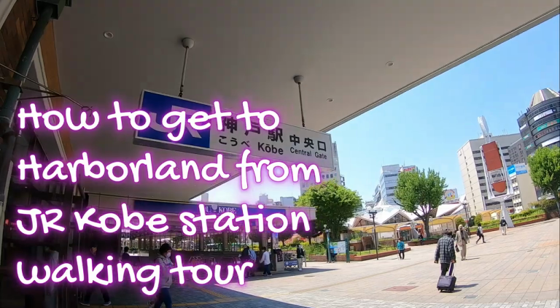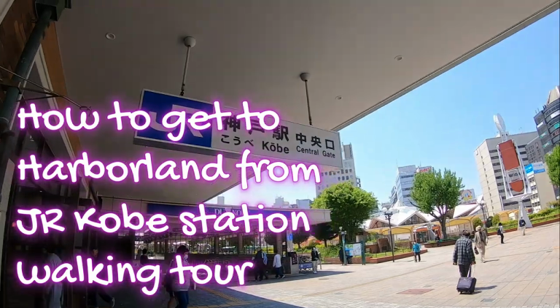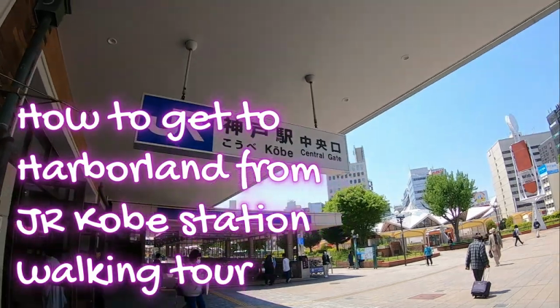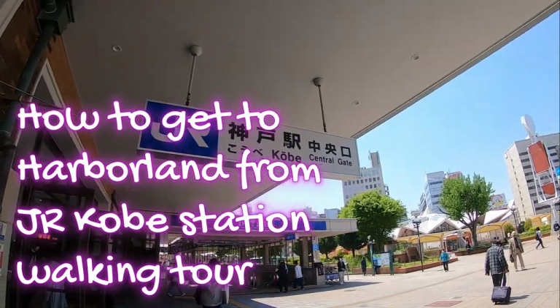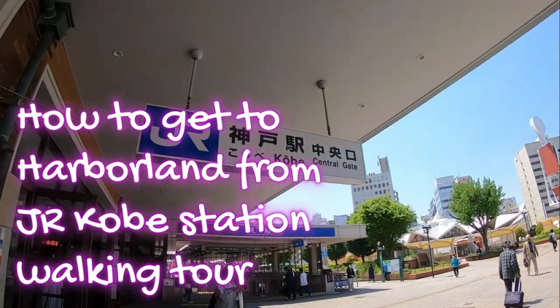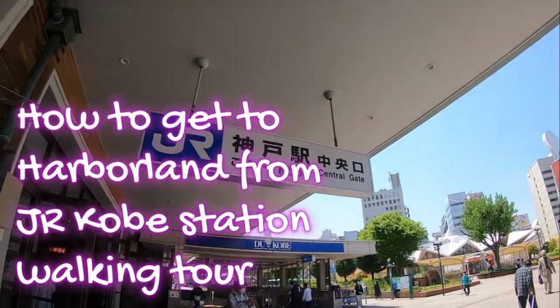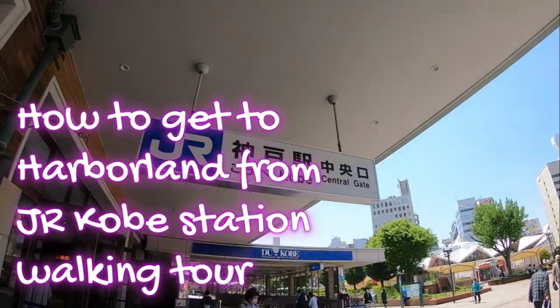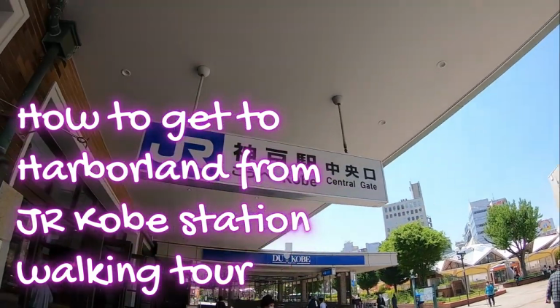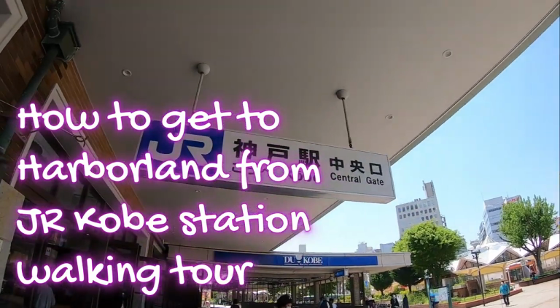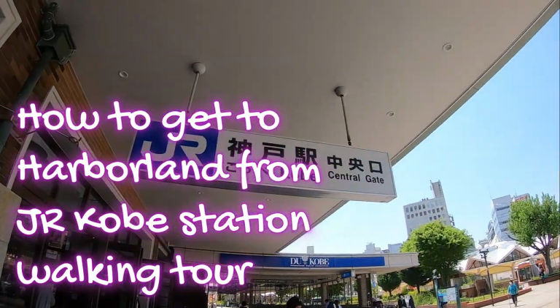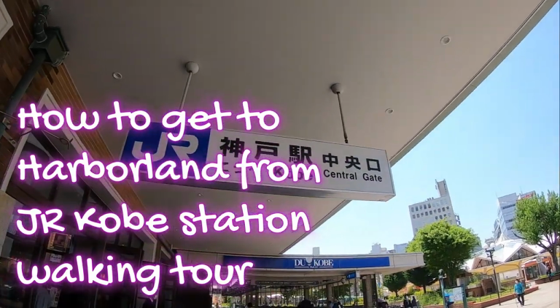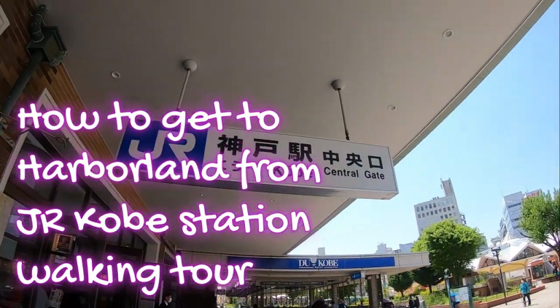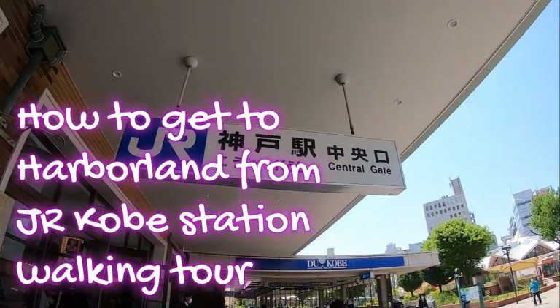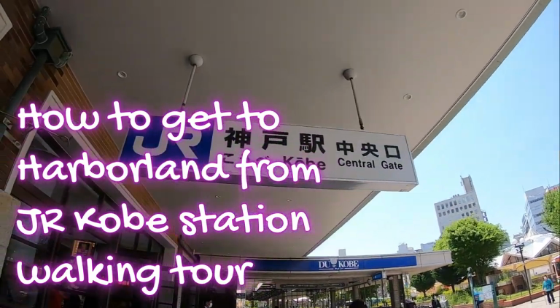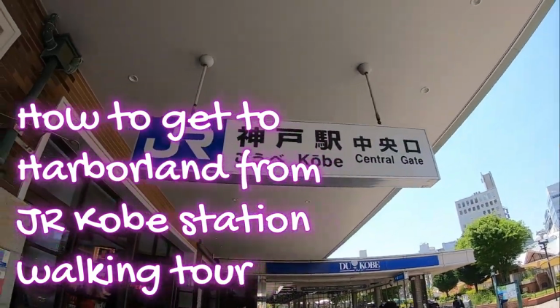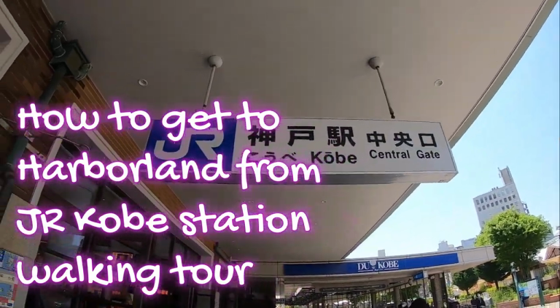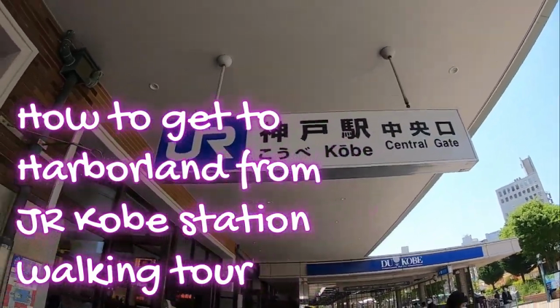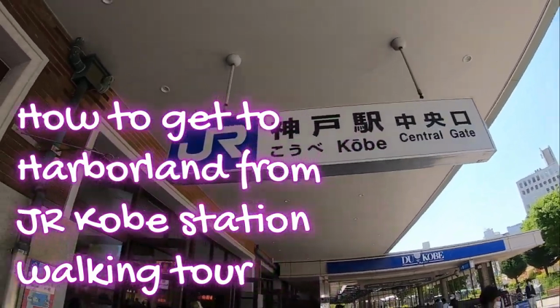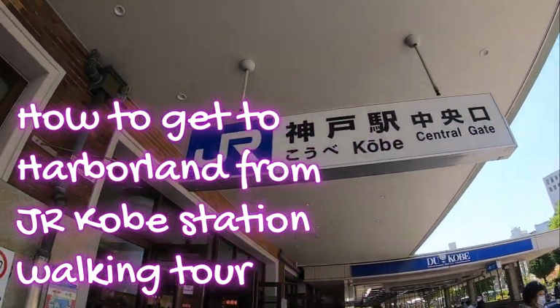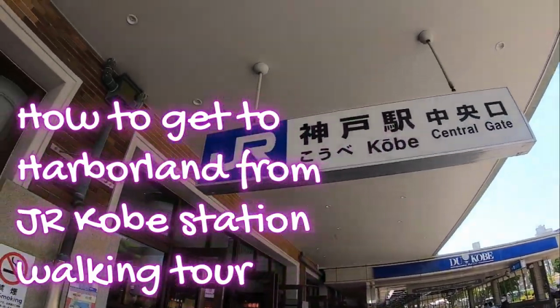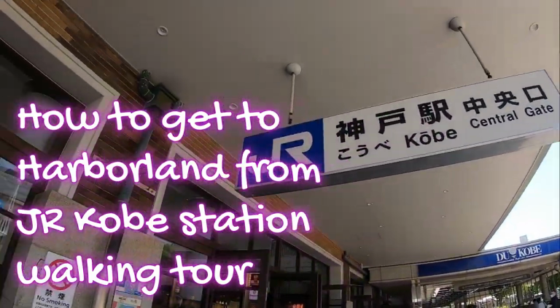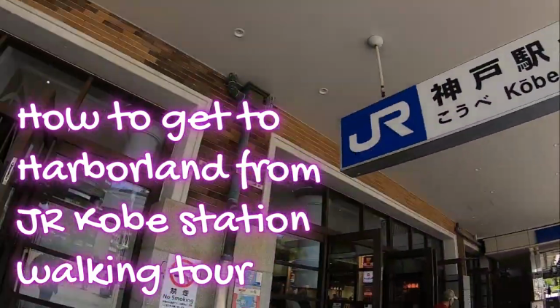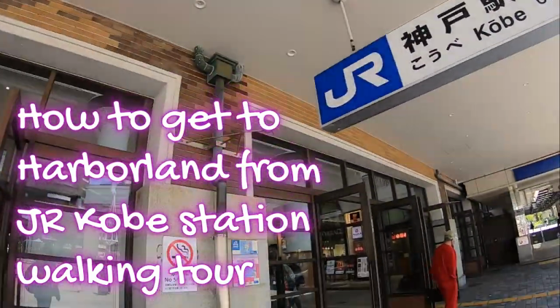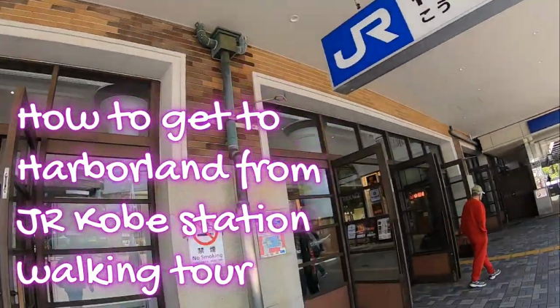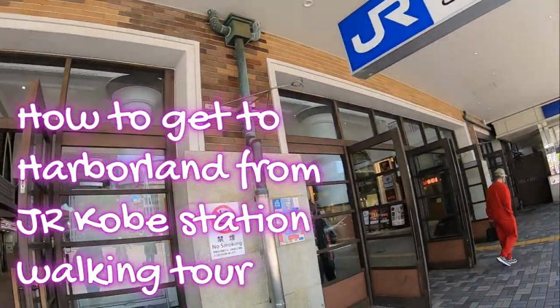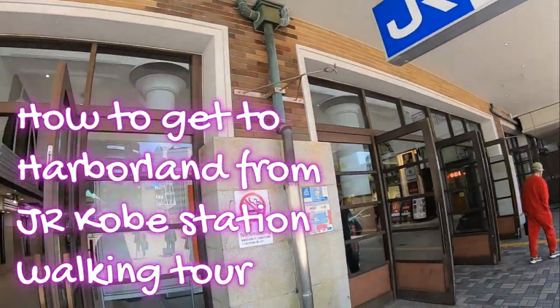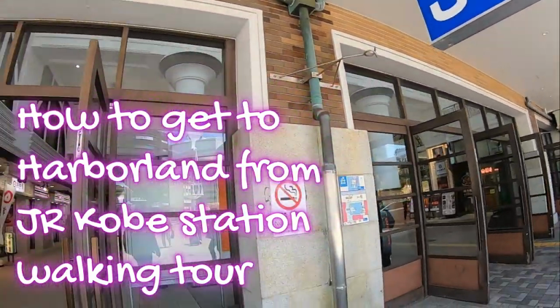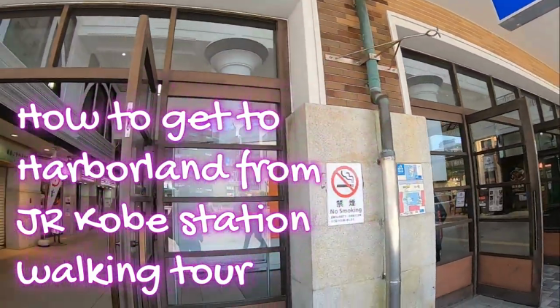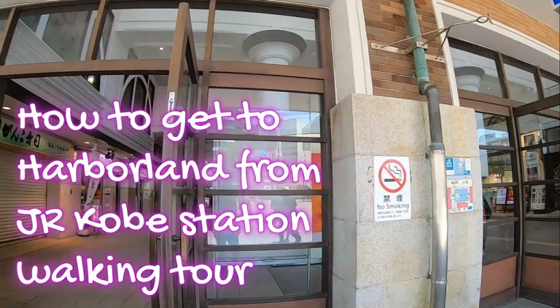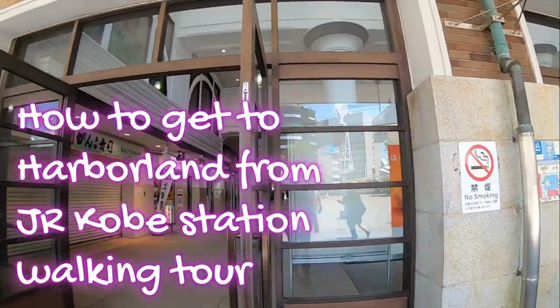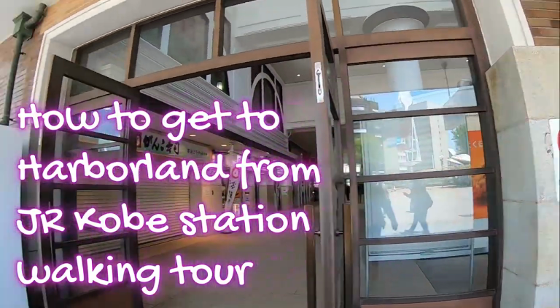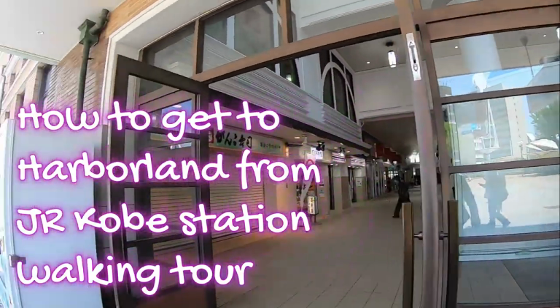From Kobe Central Gate, this is JR. I'm going to show you how to get to Harborland.